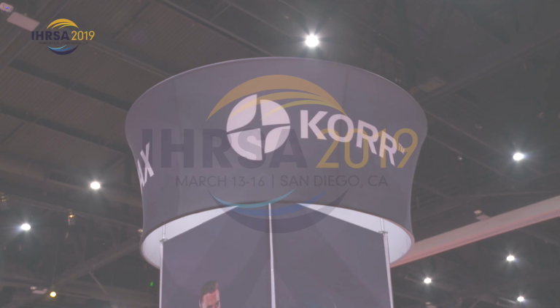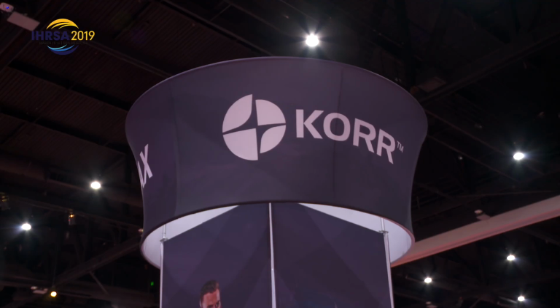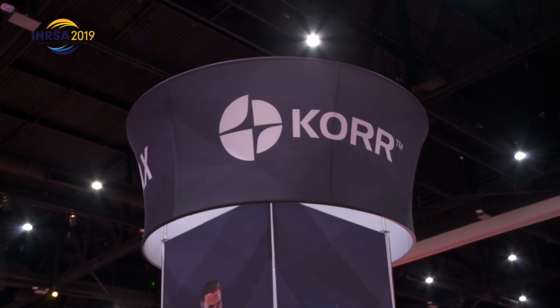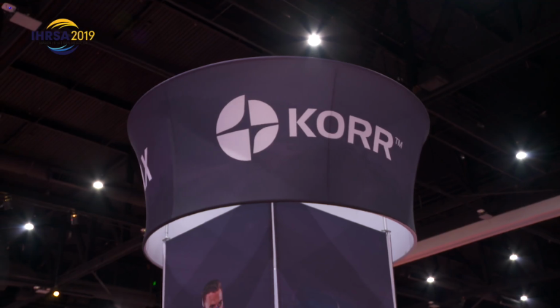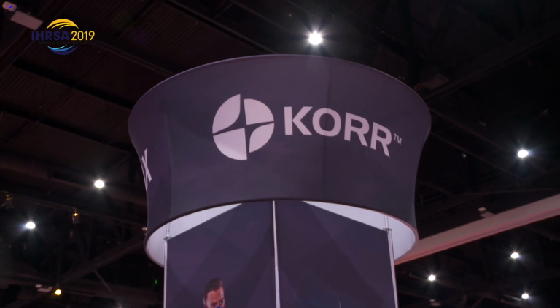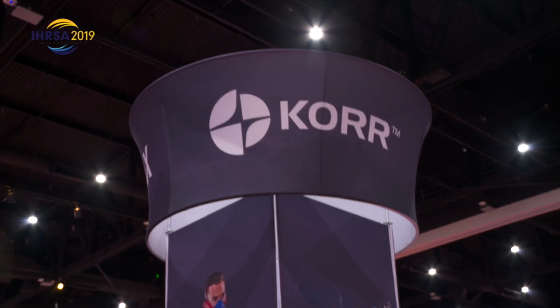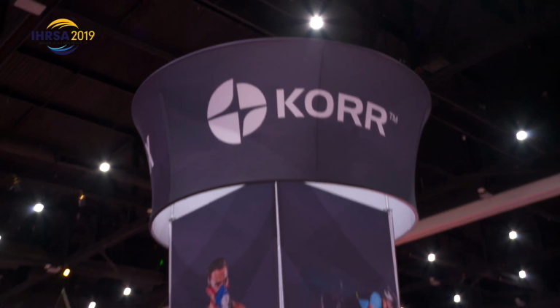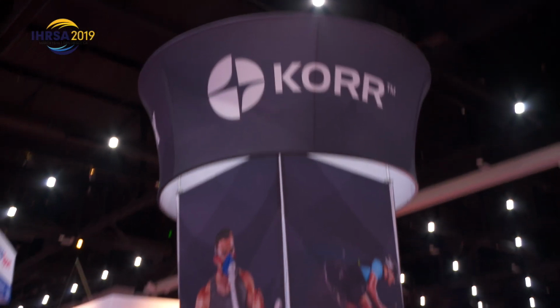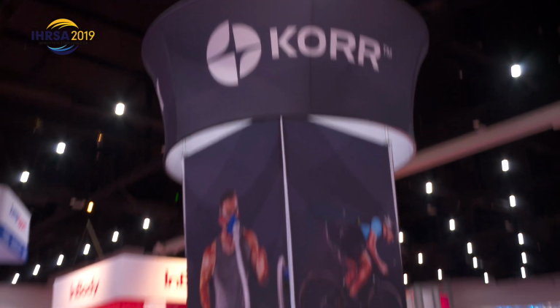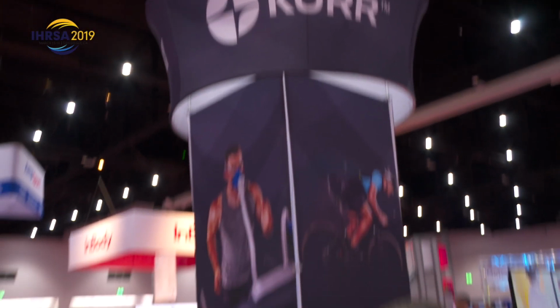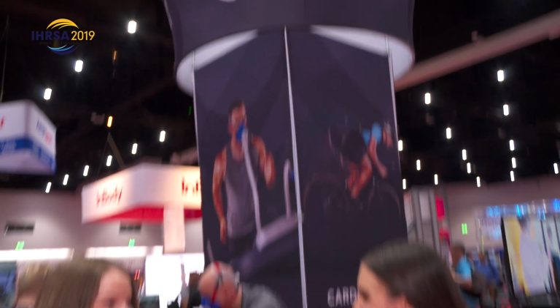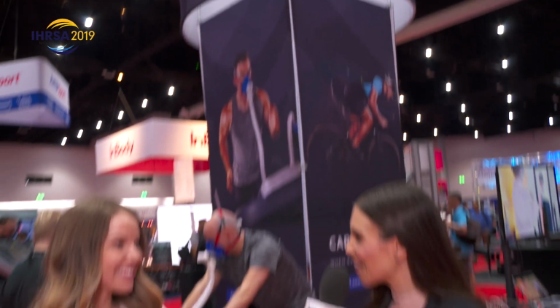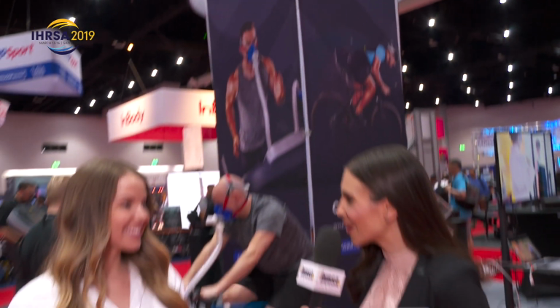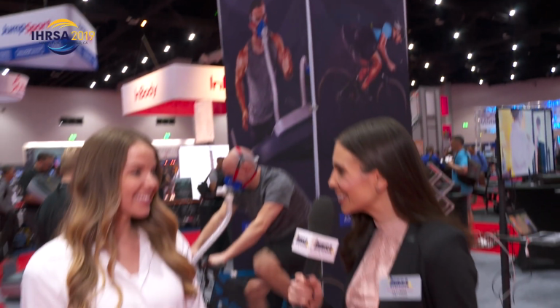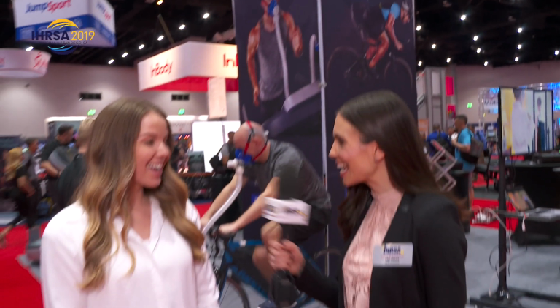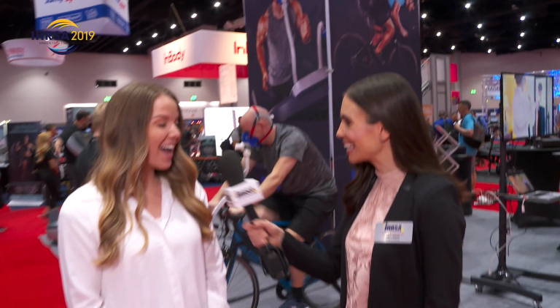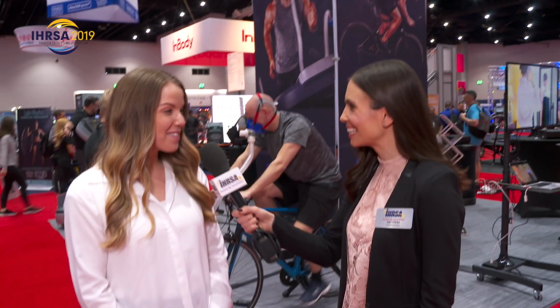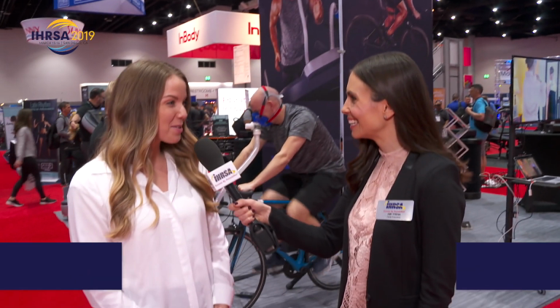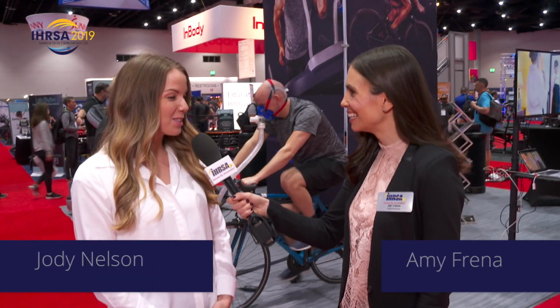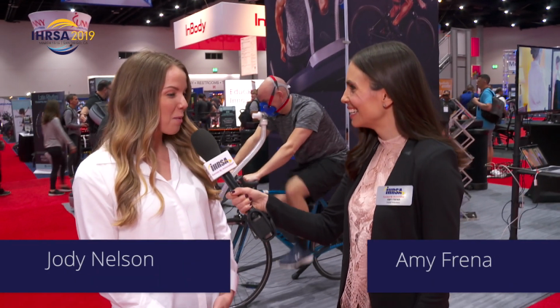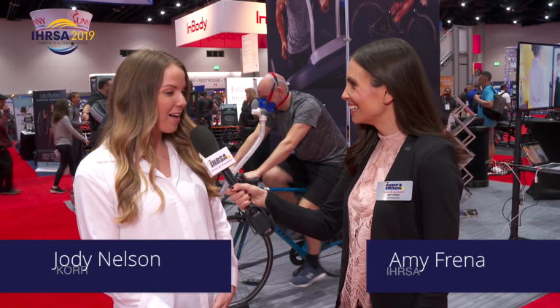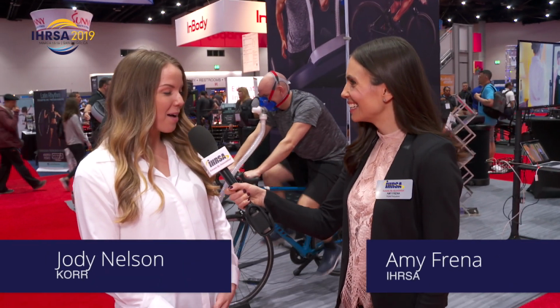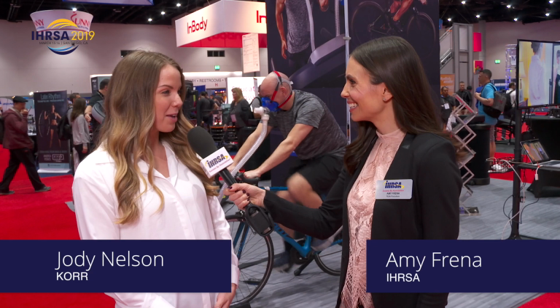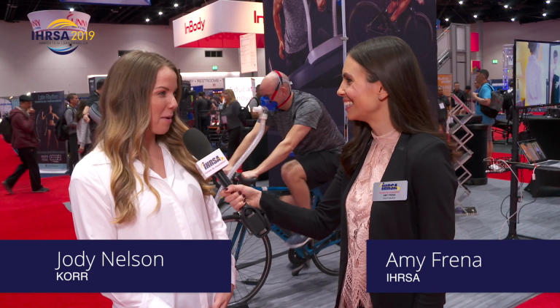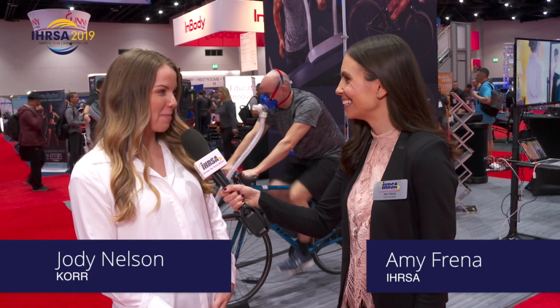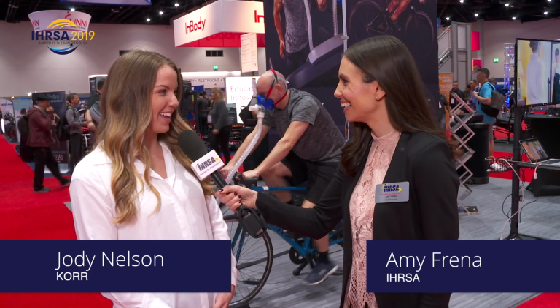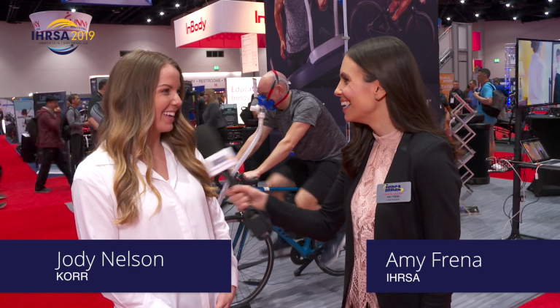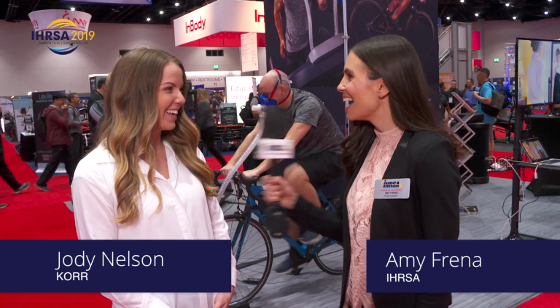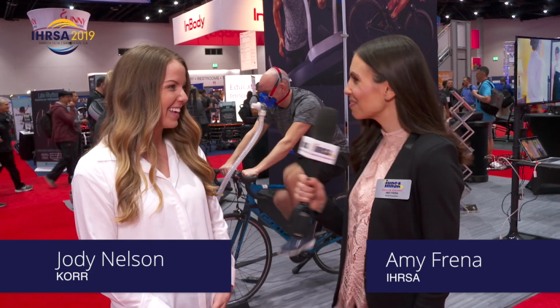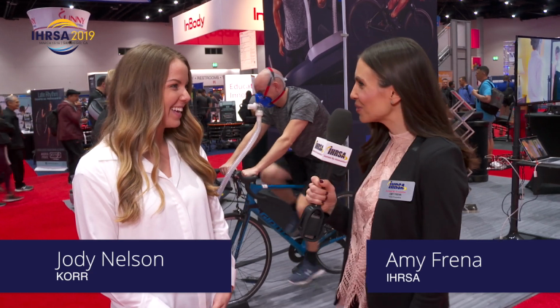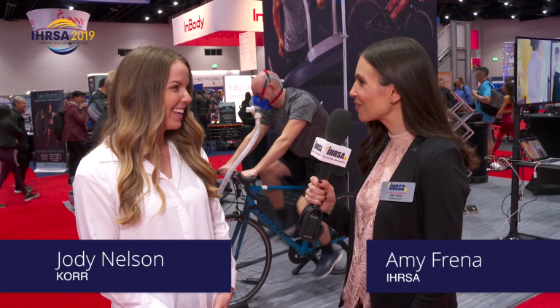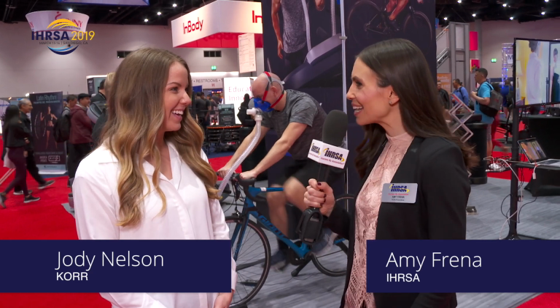We are here at CORE with Jody Nelson. How are you today? I am doing so well. How are you Amy? I'm doing great.